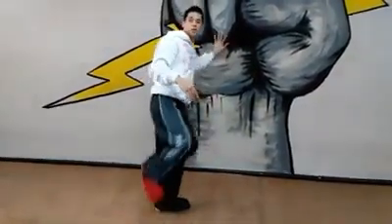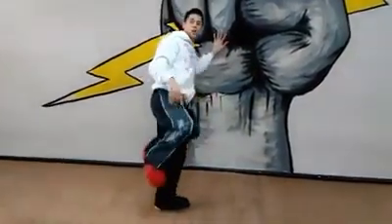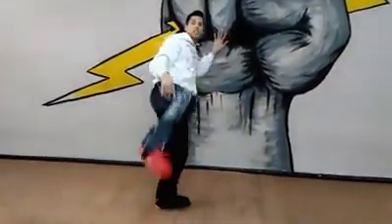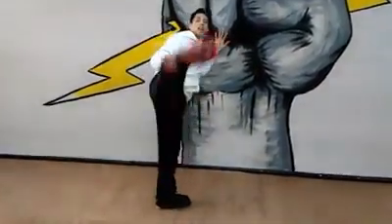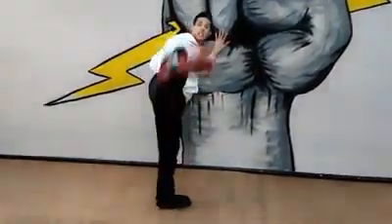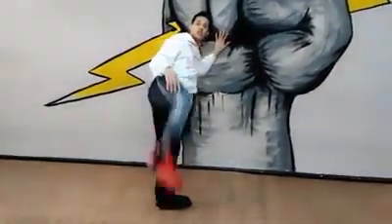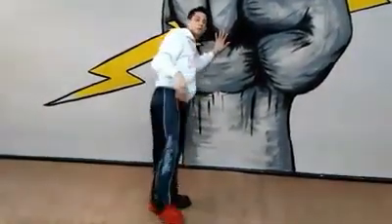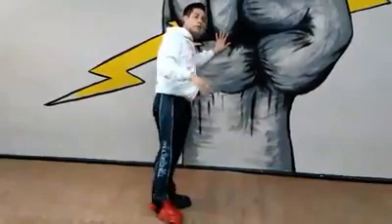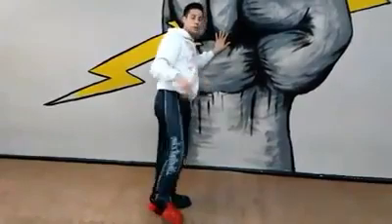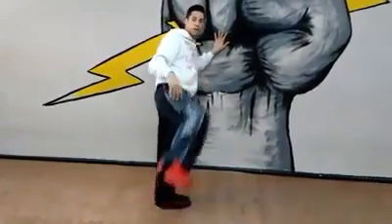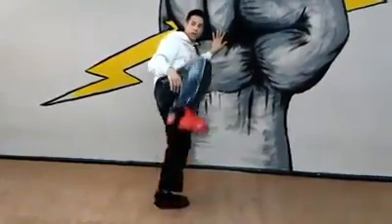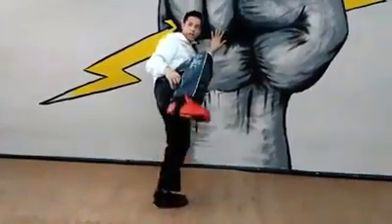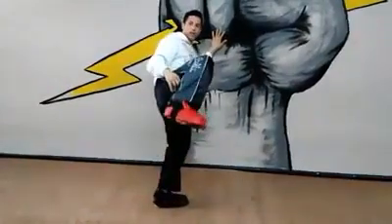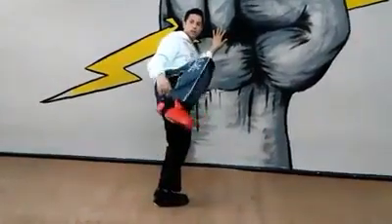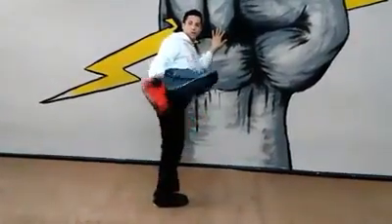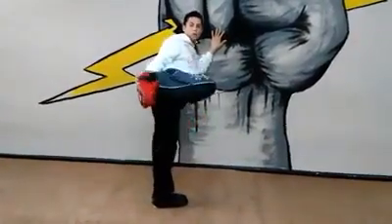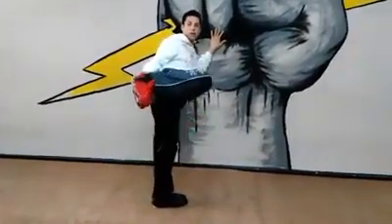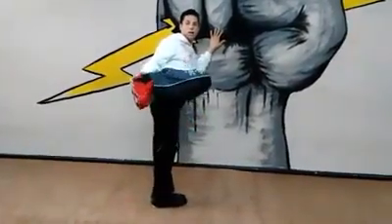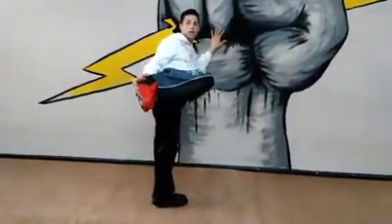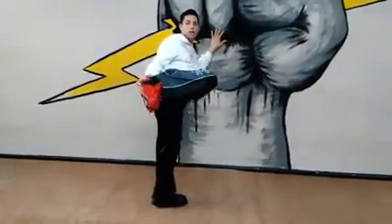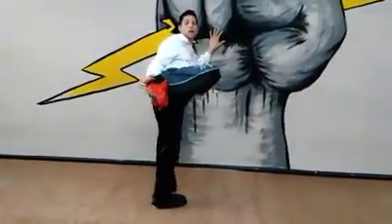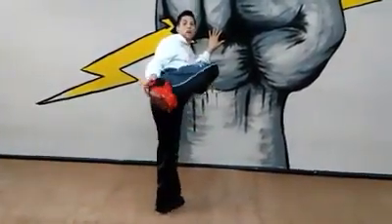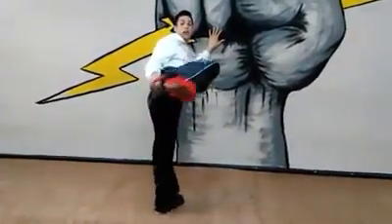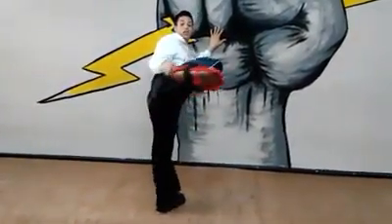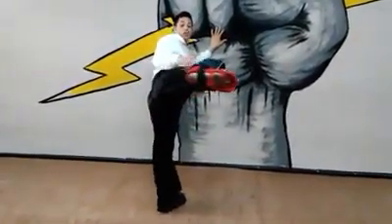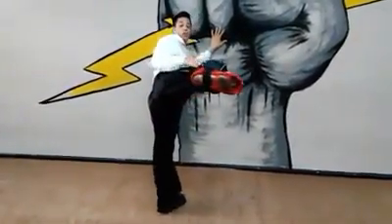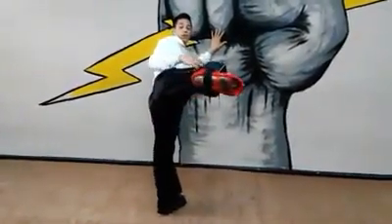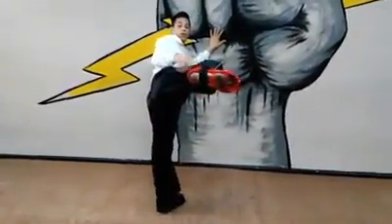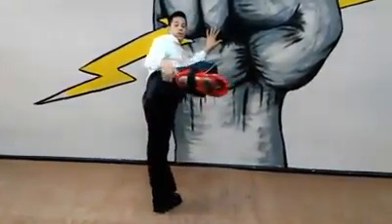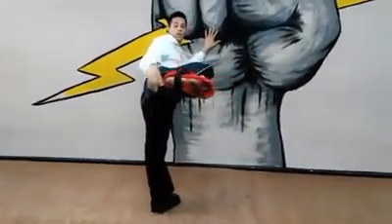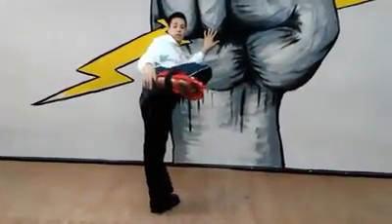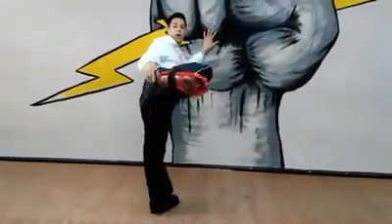We're not sliding into our opponent, we're not angling our foot, we're not bringing it back. We want to make sure it's on the same line.